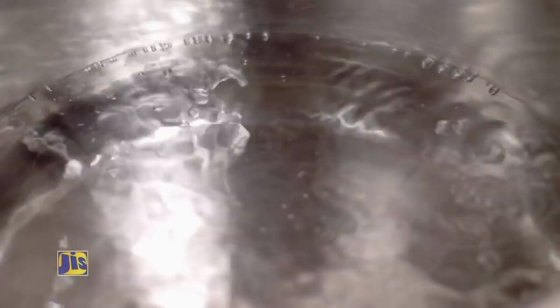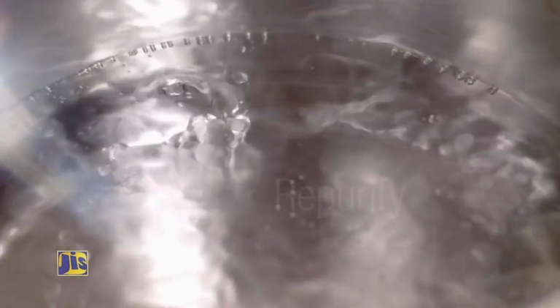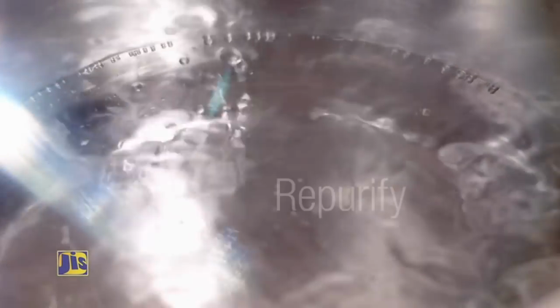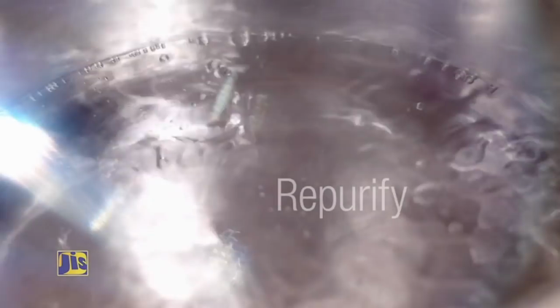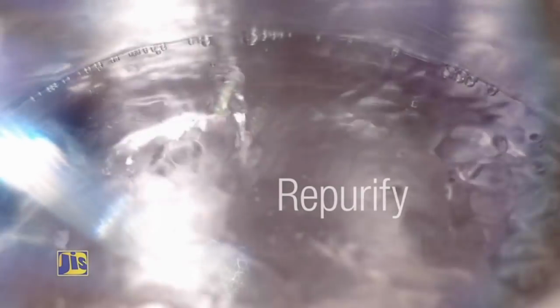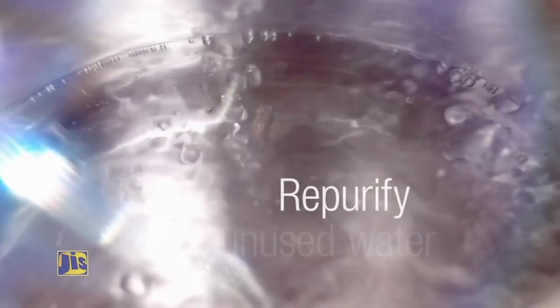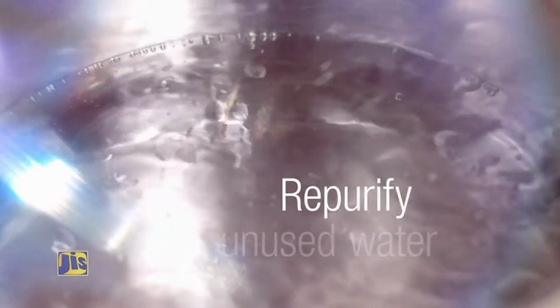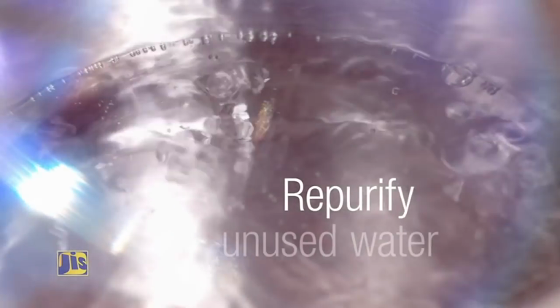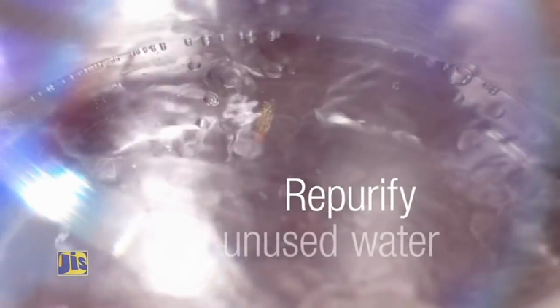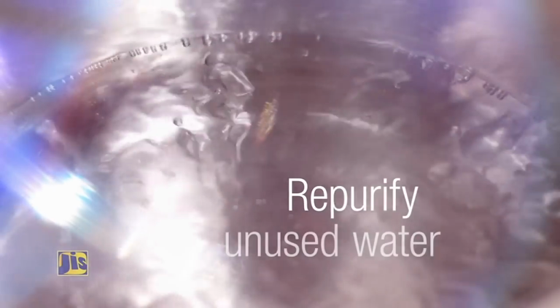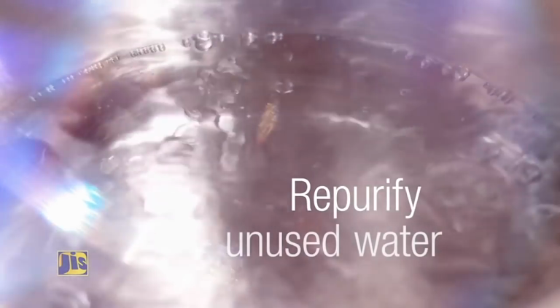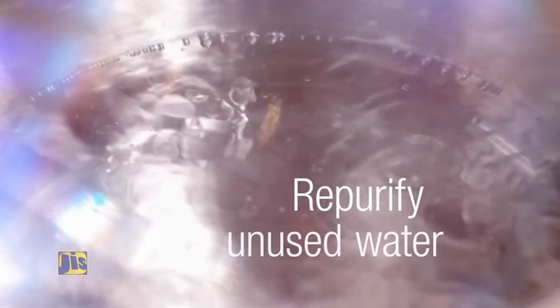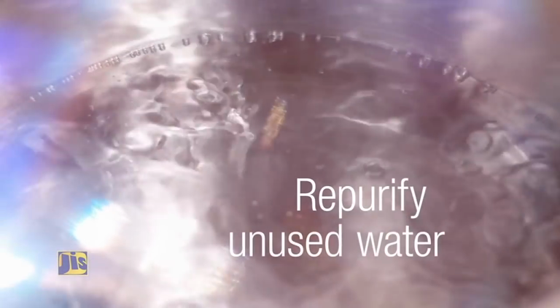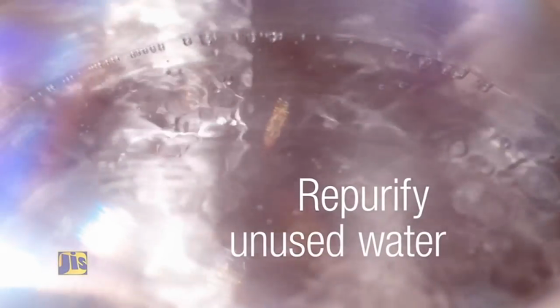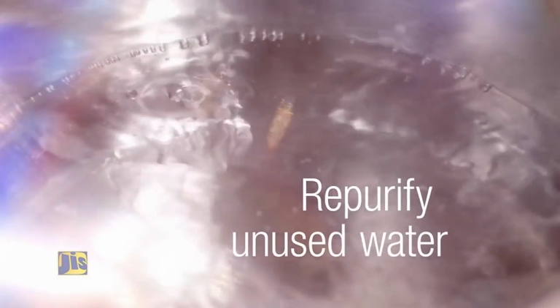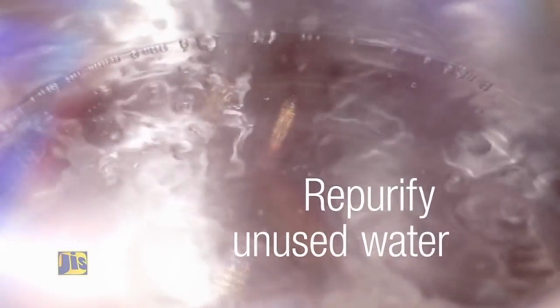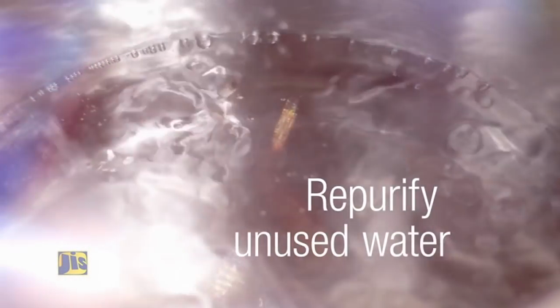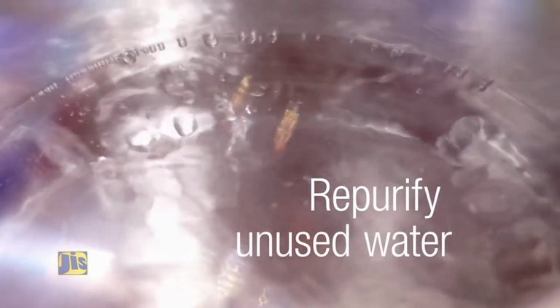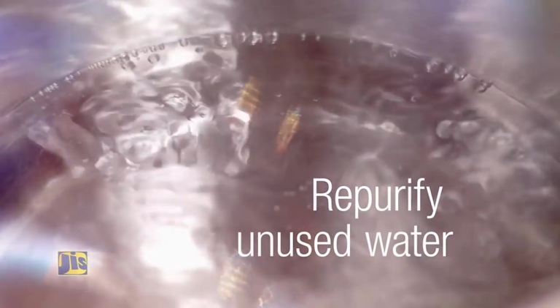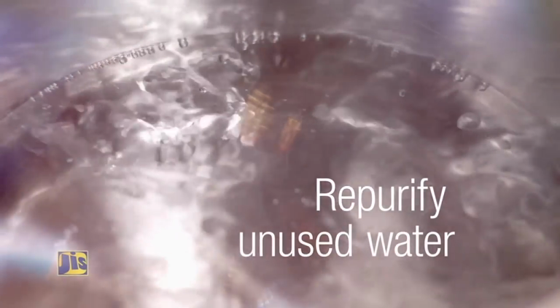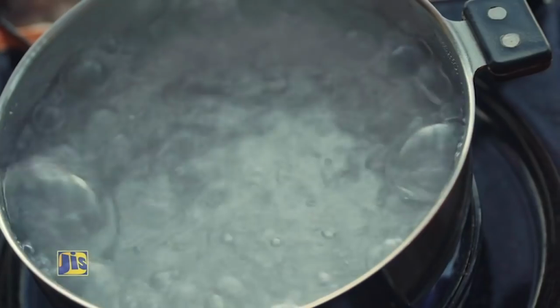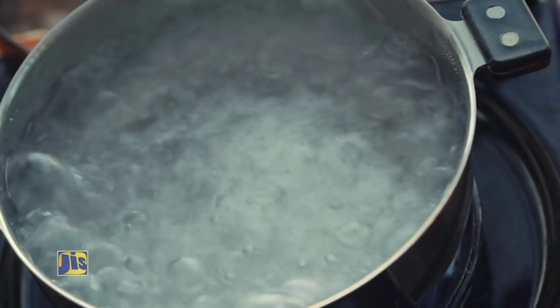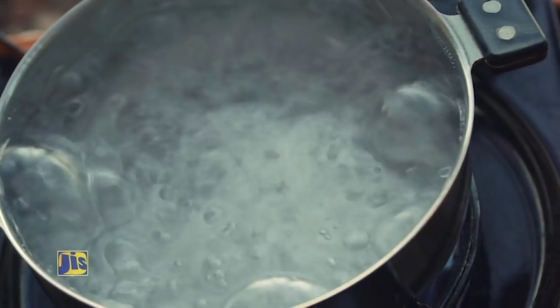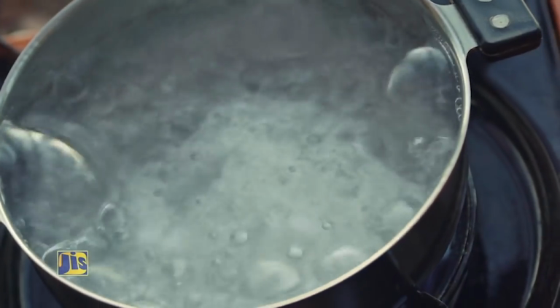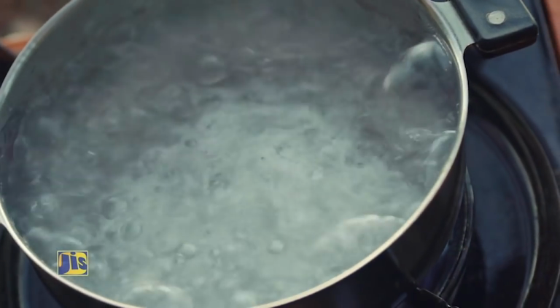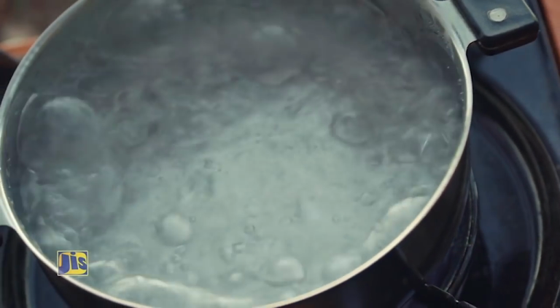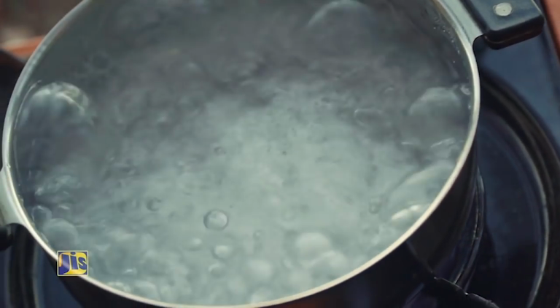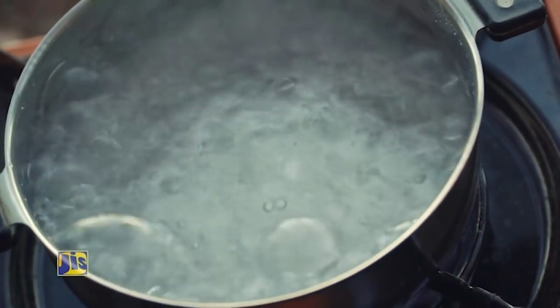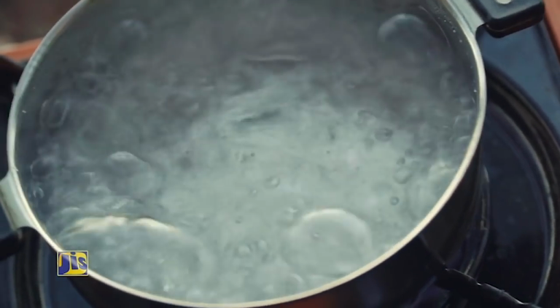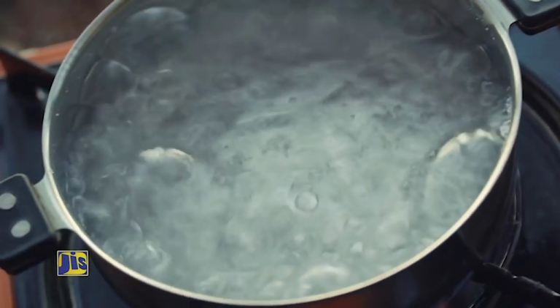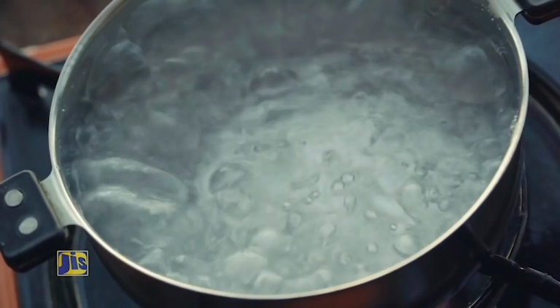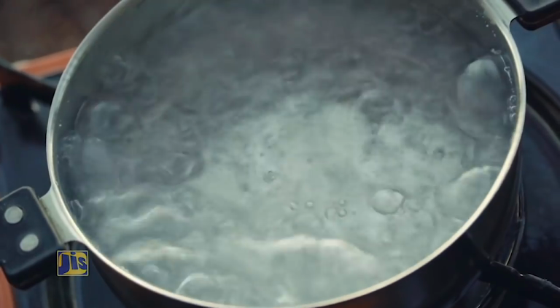Use an airtight container to store your water. If the water is not used within a few weeks, be sure to carry out additional treatment of the water, which may include boiling the water once more.